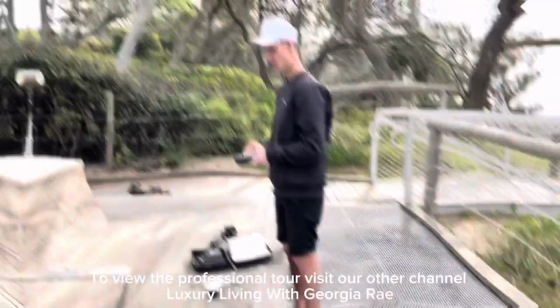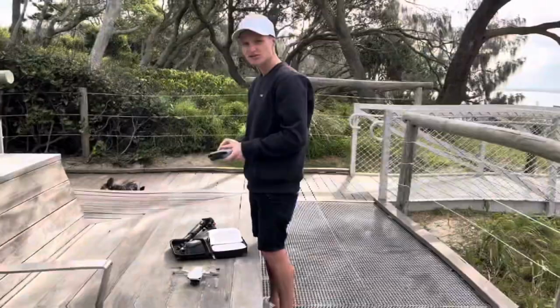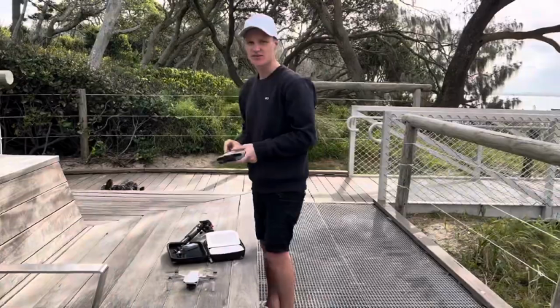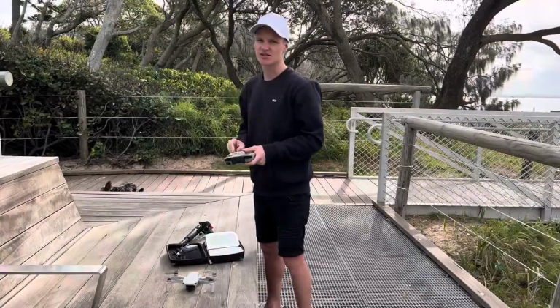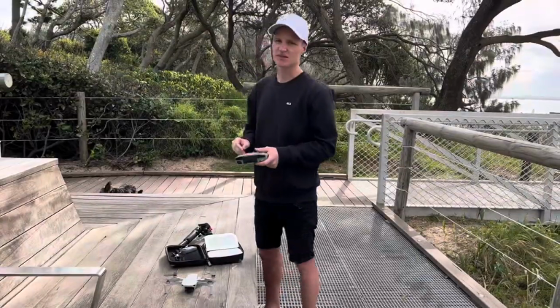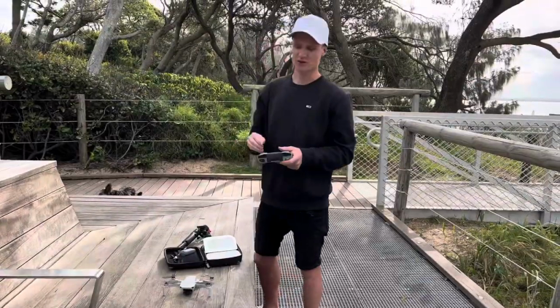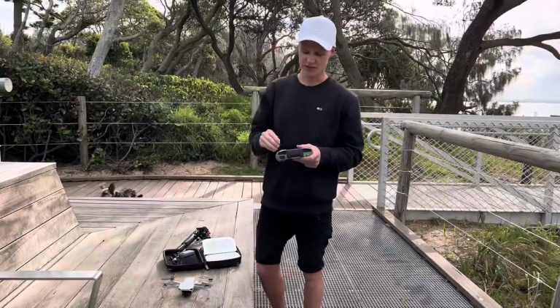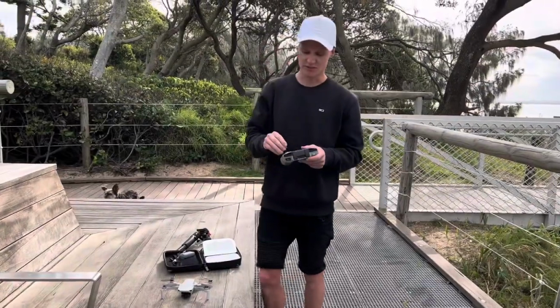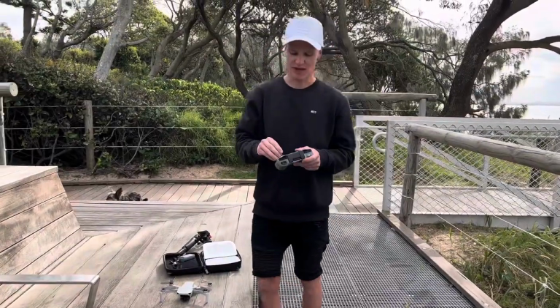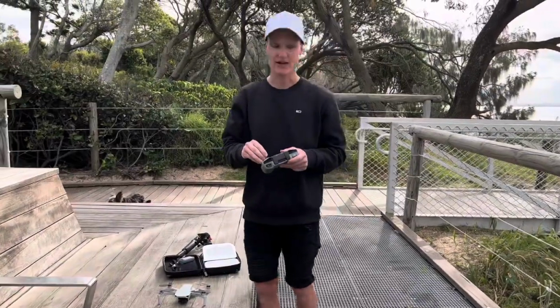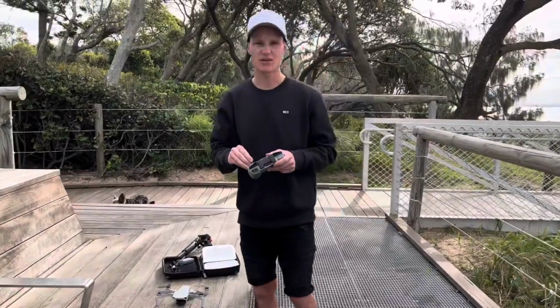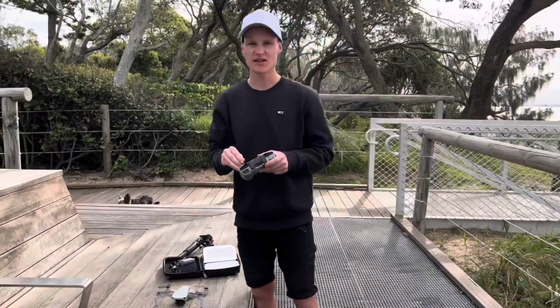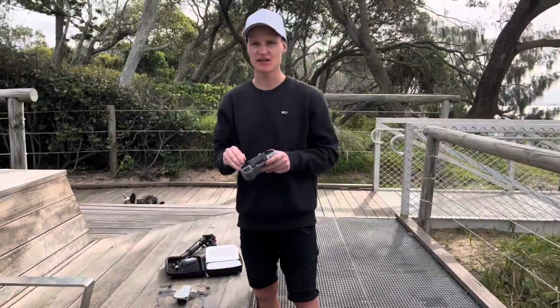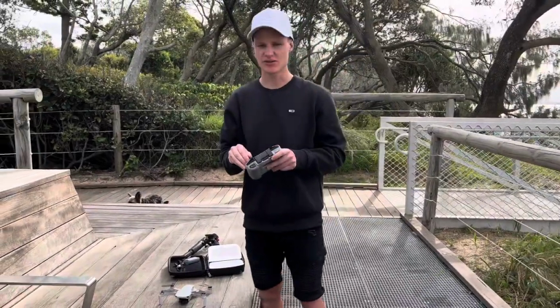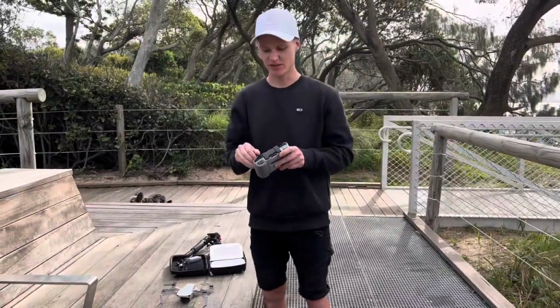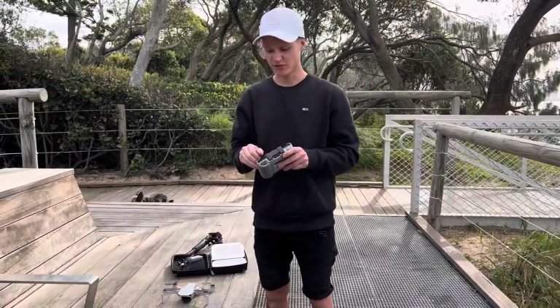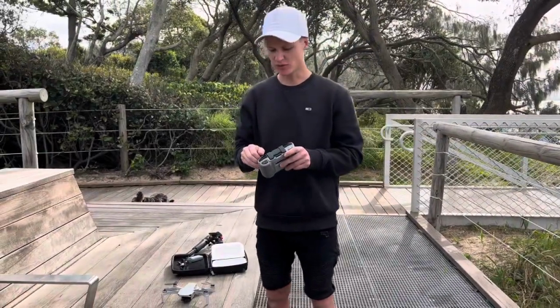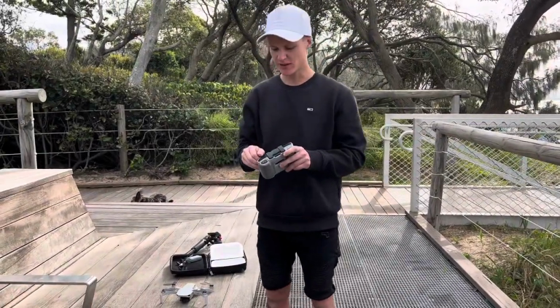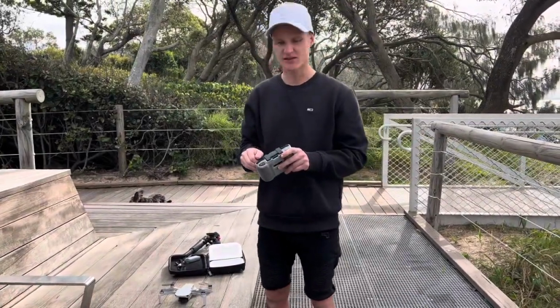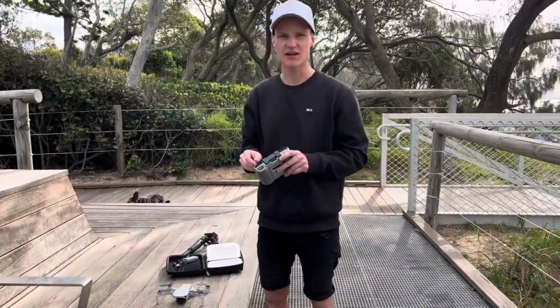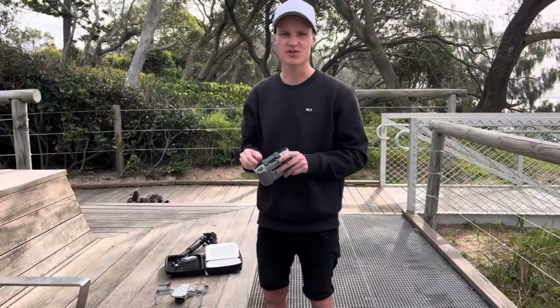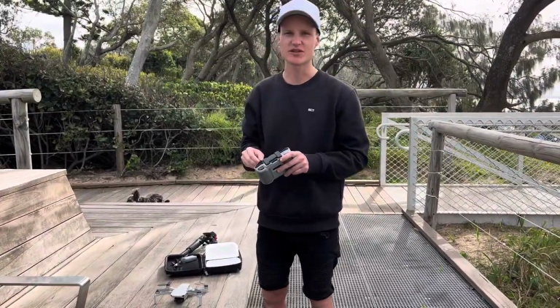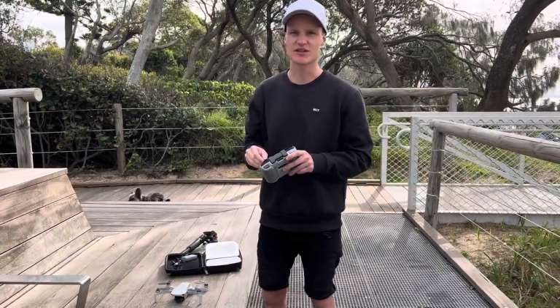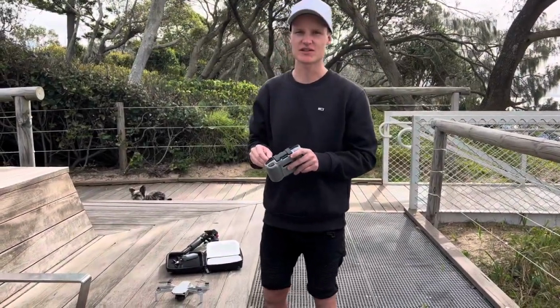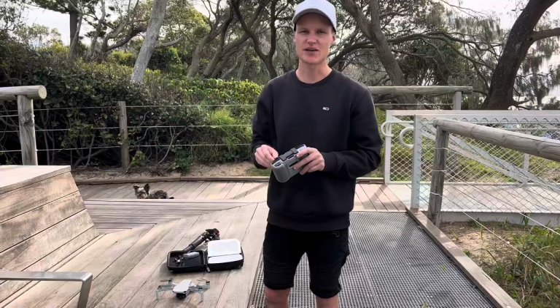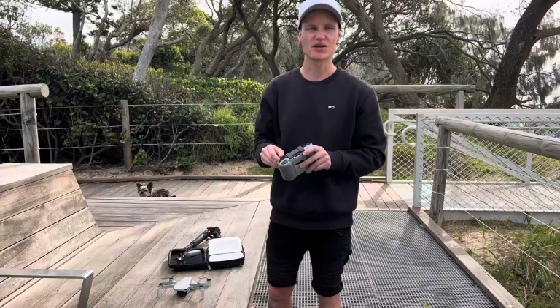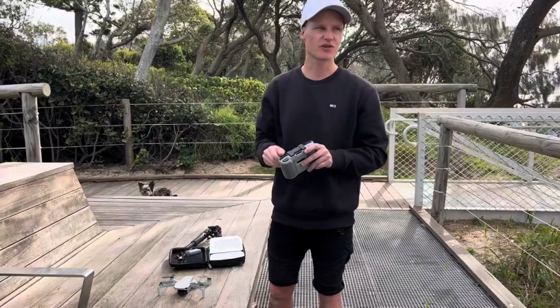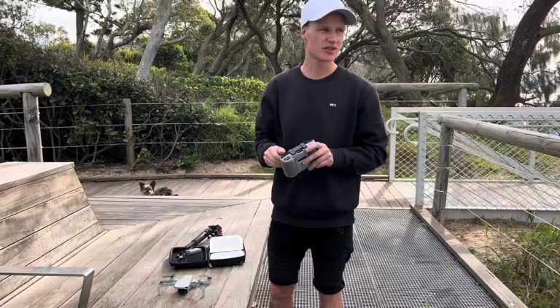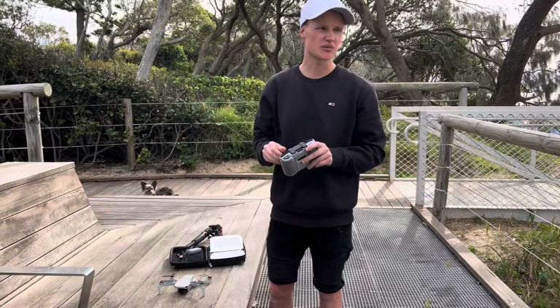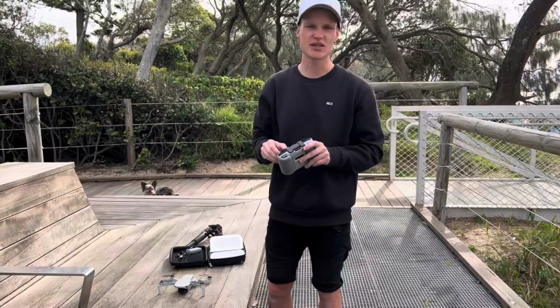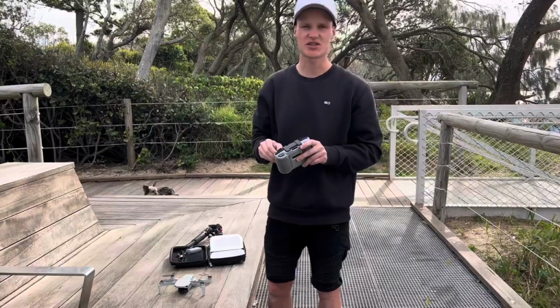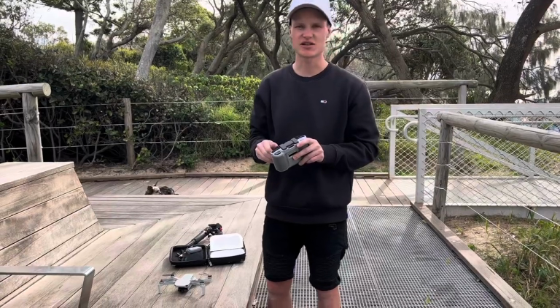We just finished filming at the Airbnb. Now we're doing a video call, and just setting up the drone to get some B-roll footage of the beach and surf.